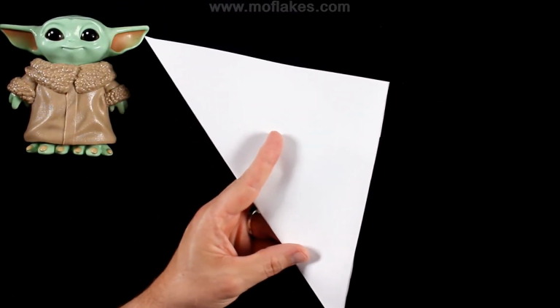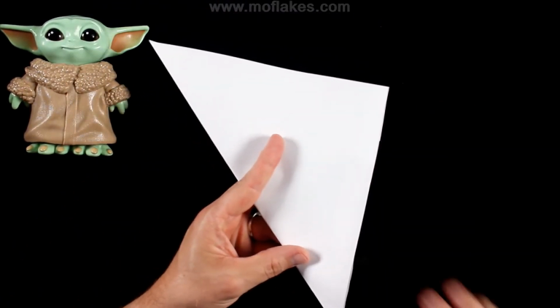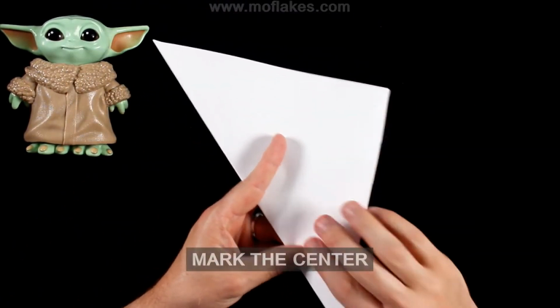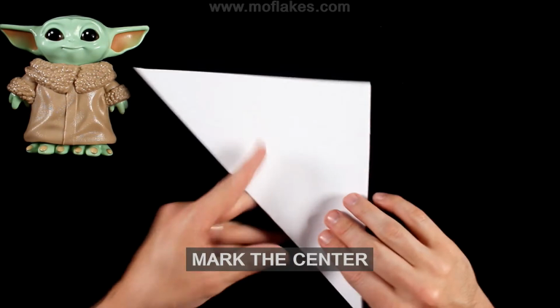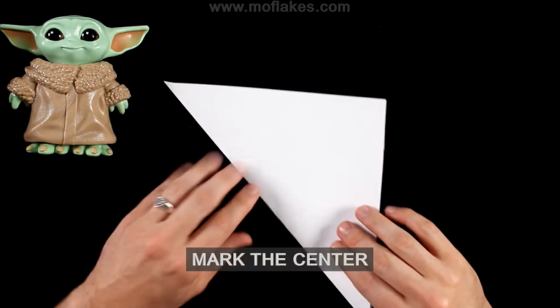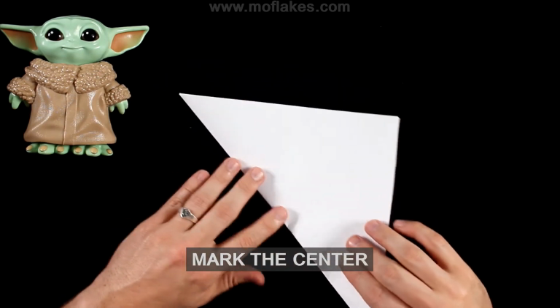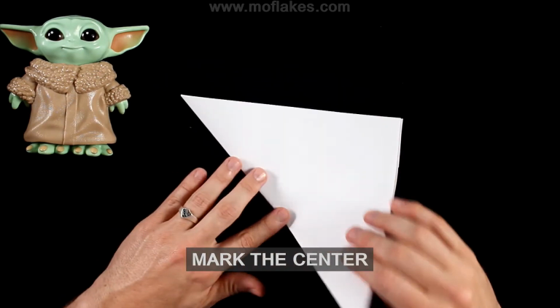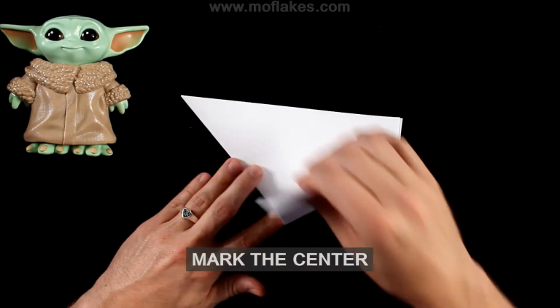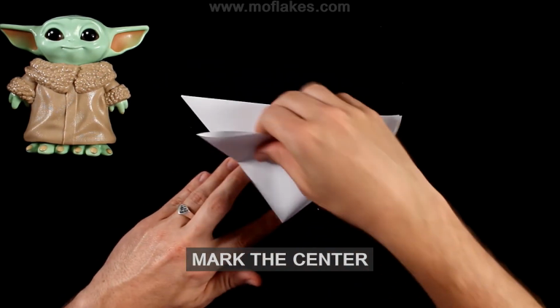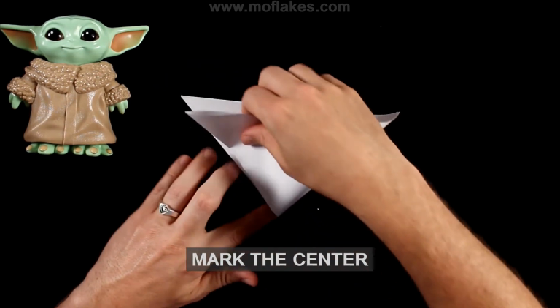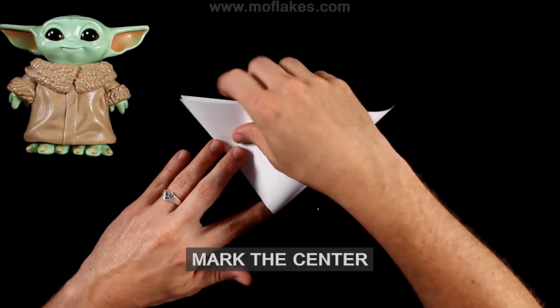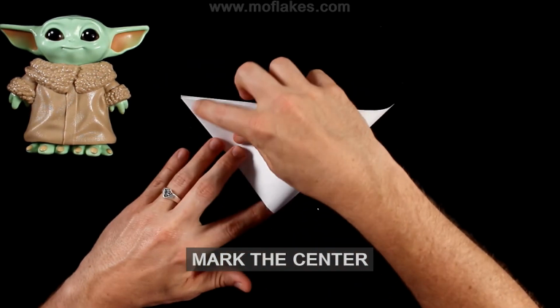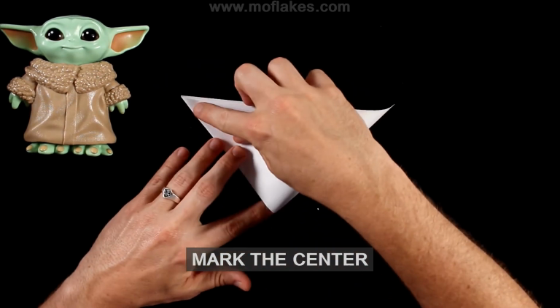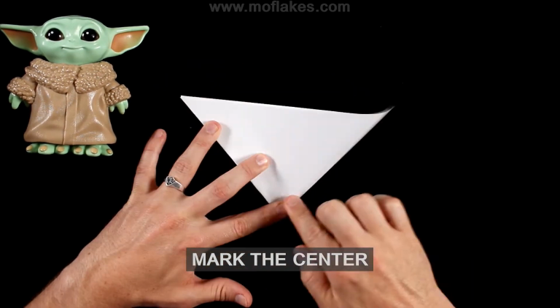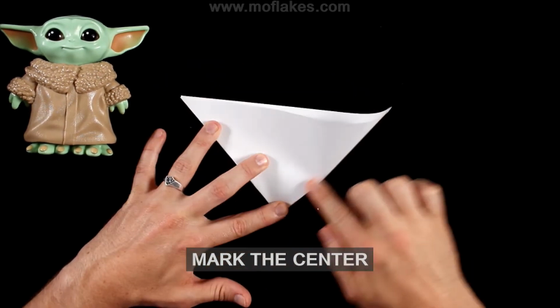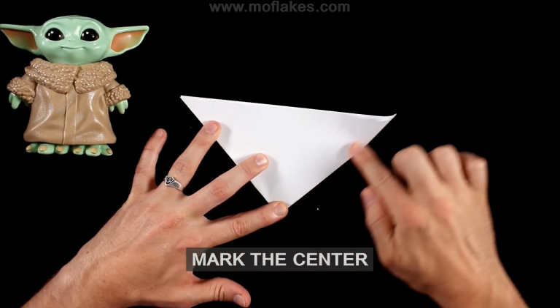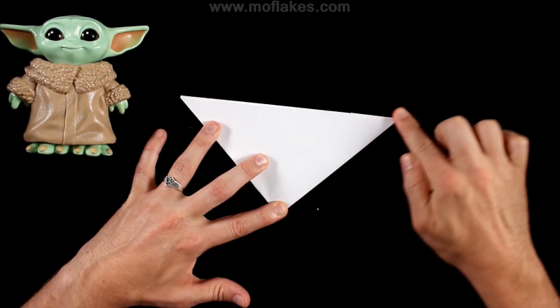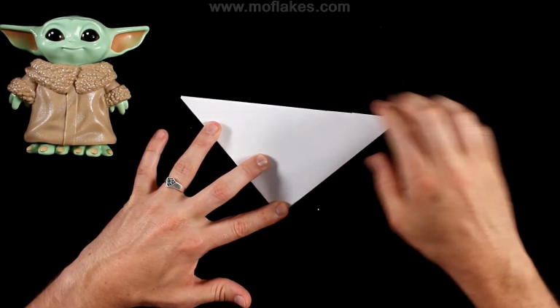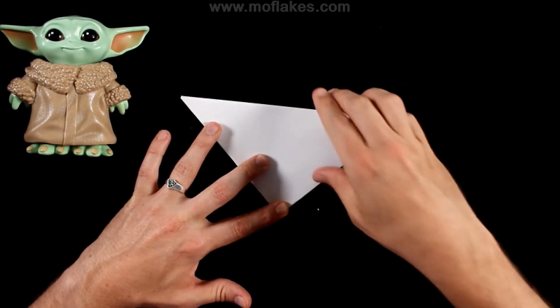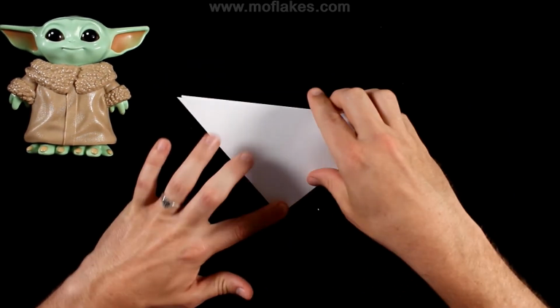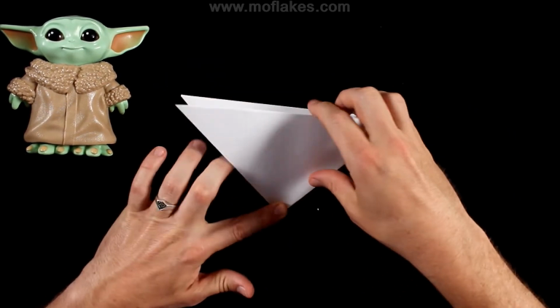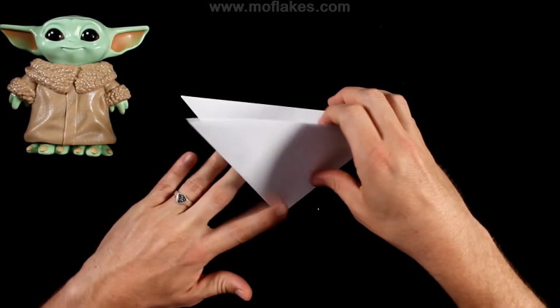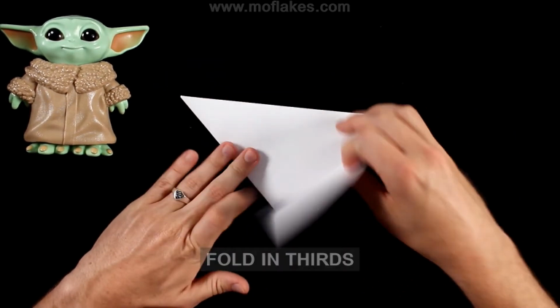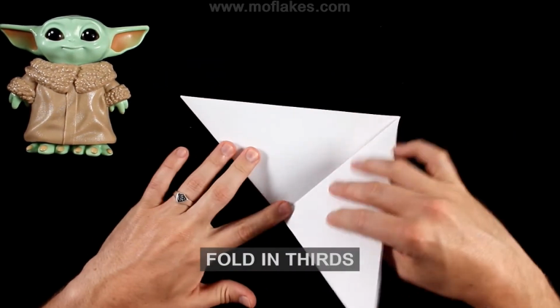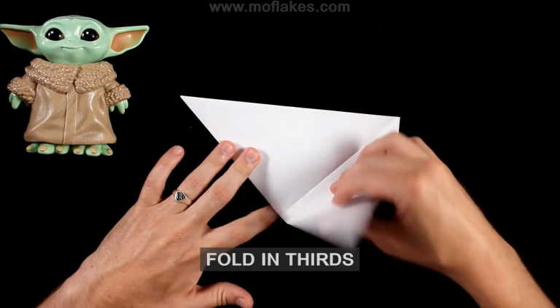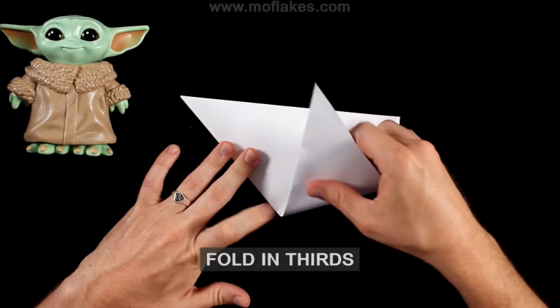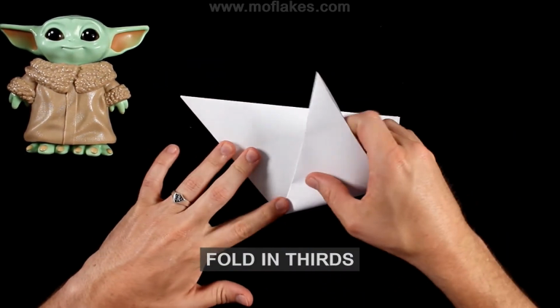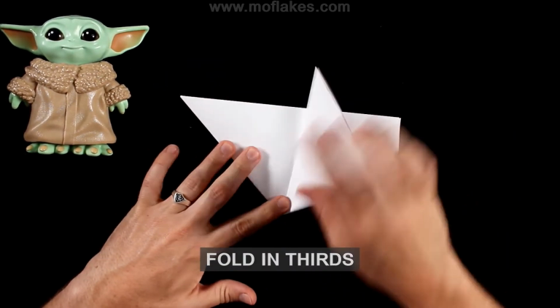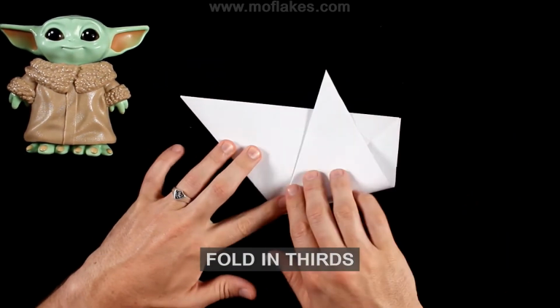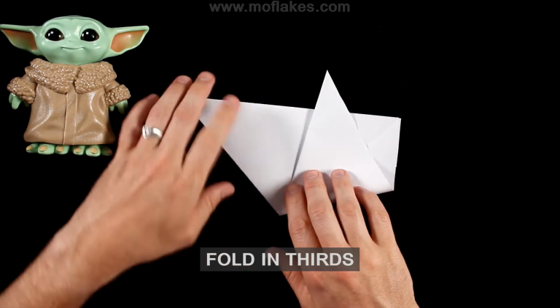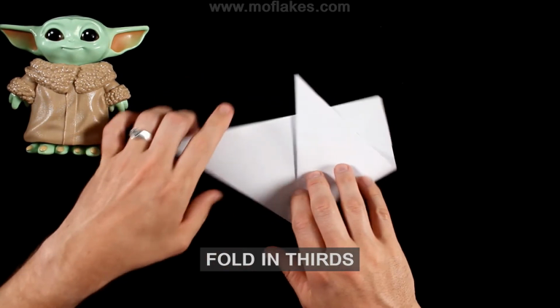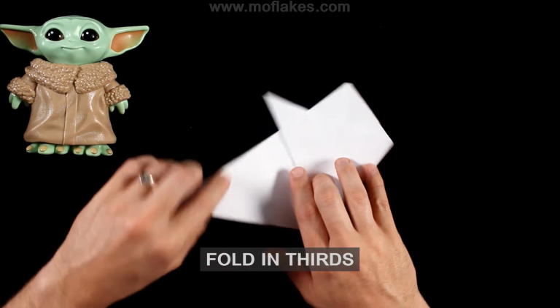You're going to fold it in half to mark the center, and then you're going to use that center mark to fold it into thirds.